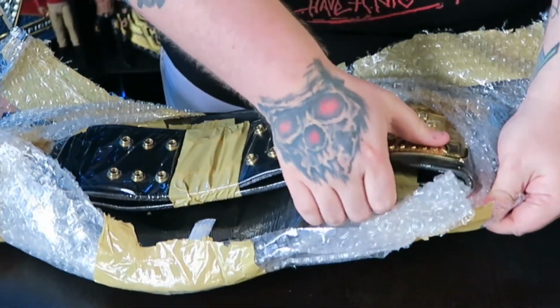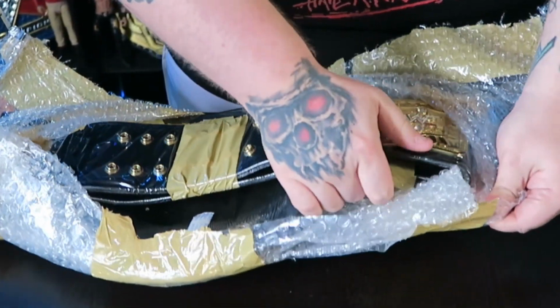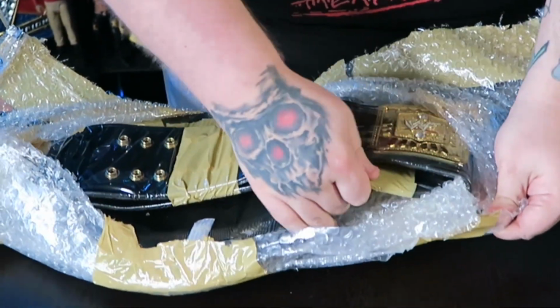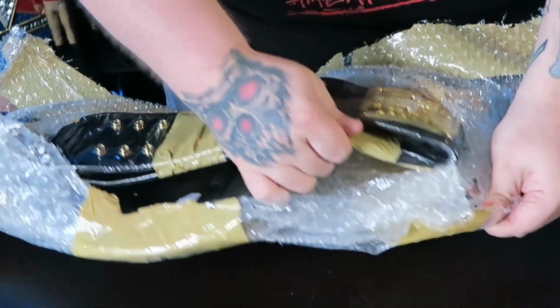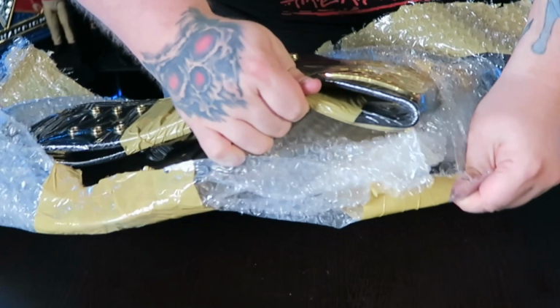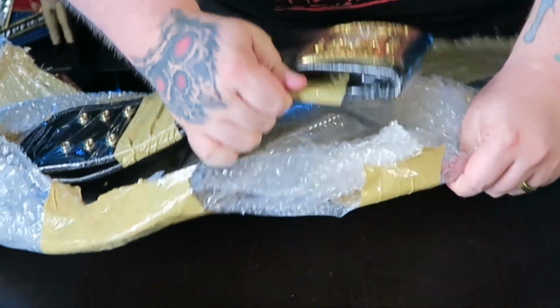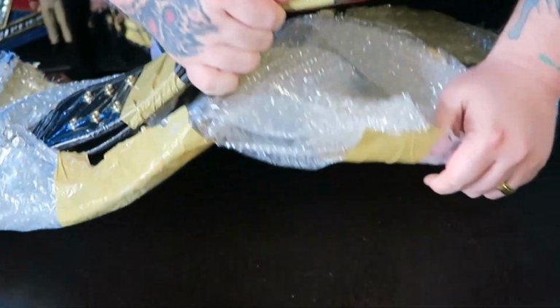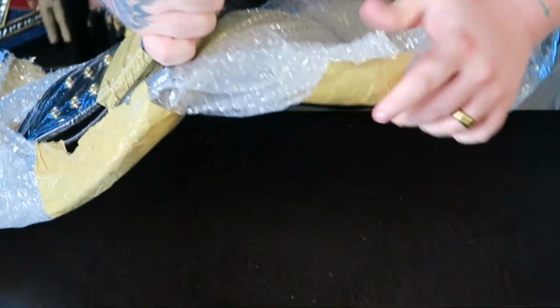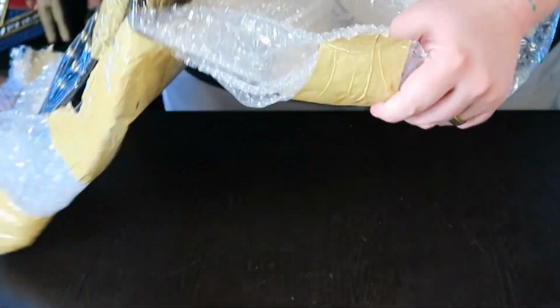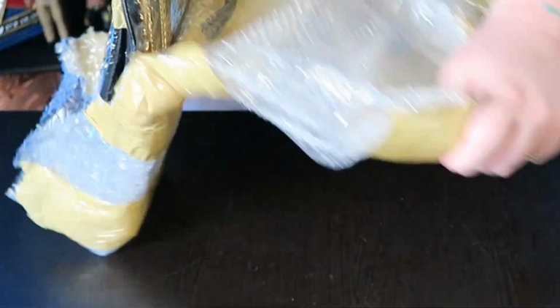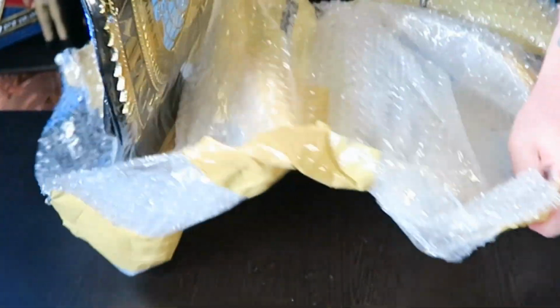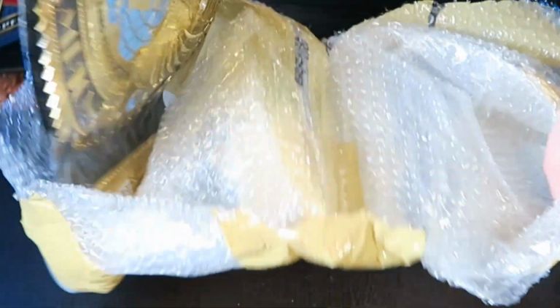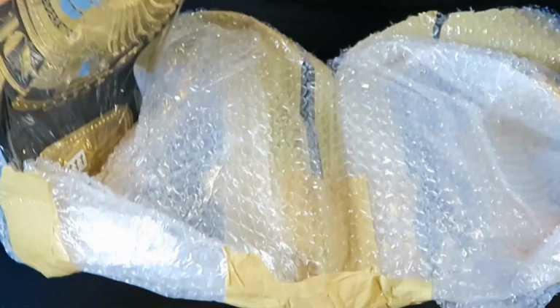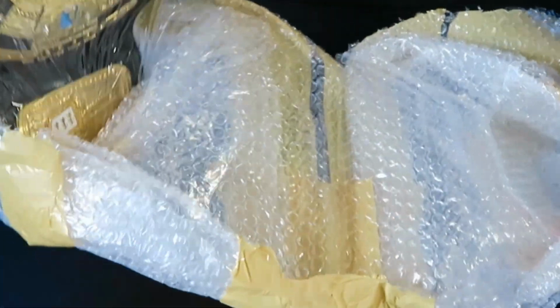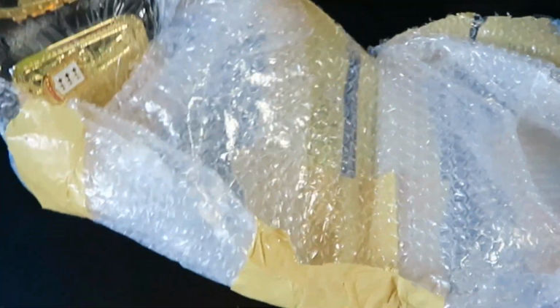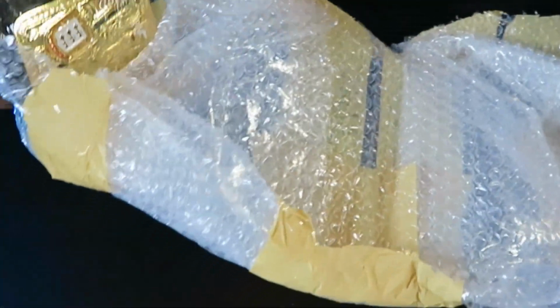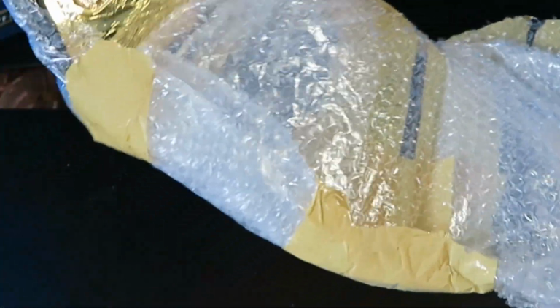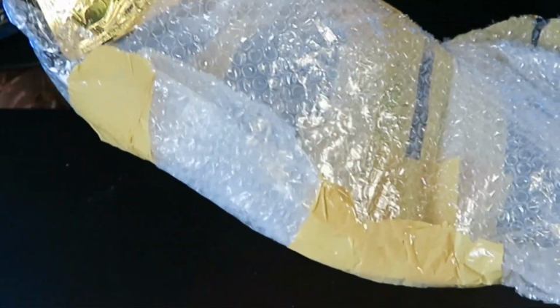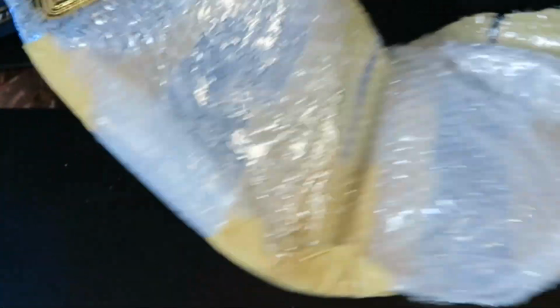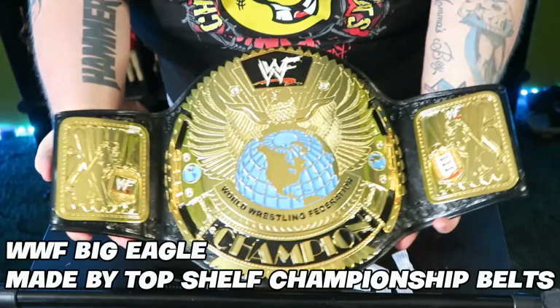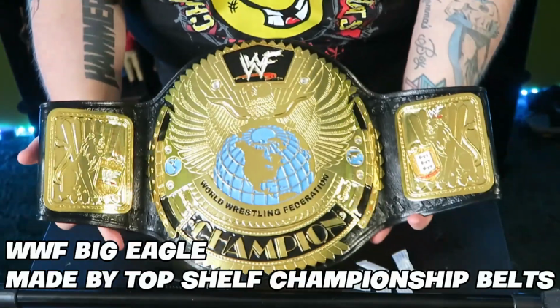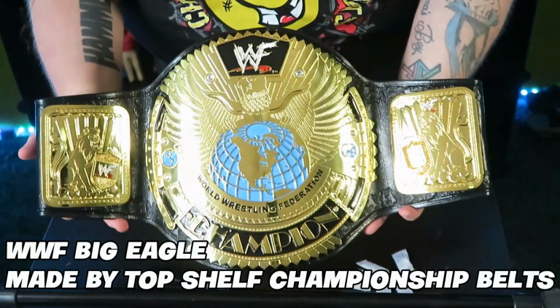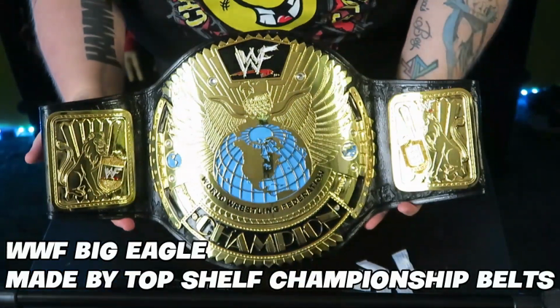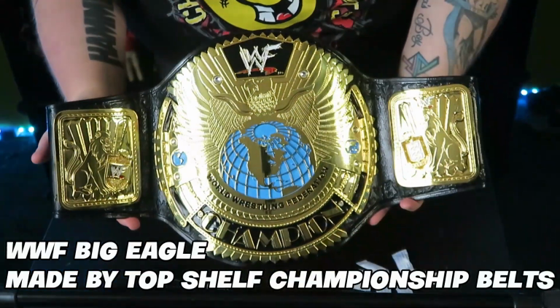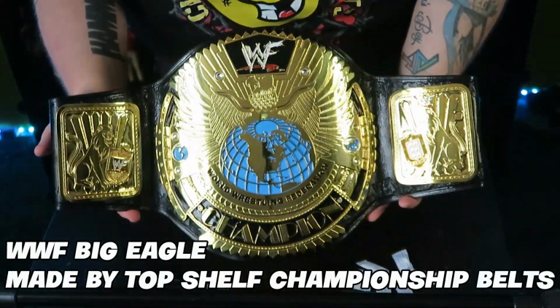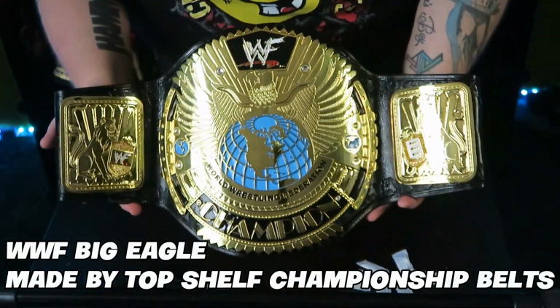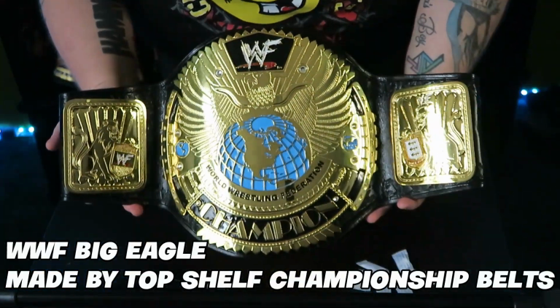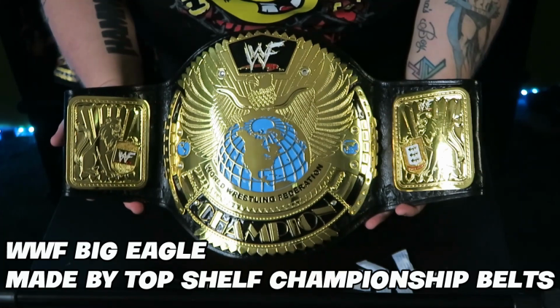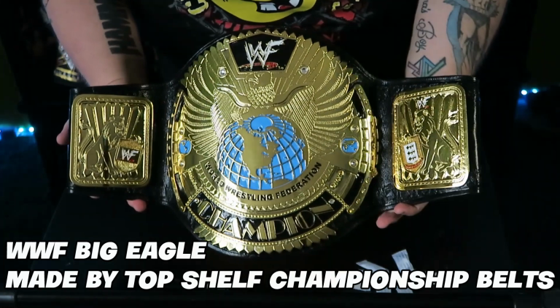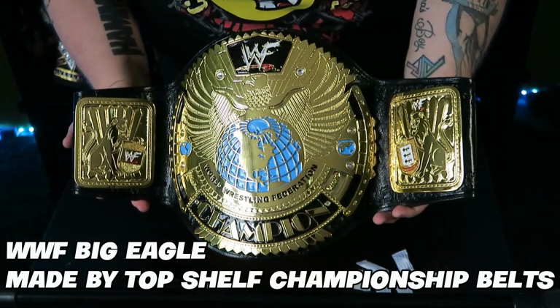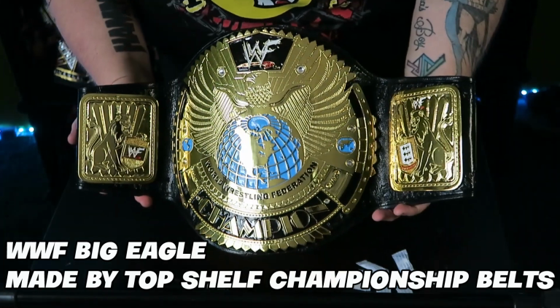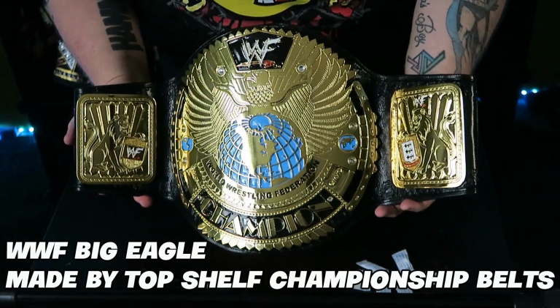And today I got that belt in the mail — the WWF Big Eagle Championship belt made by Afnan Sheik.